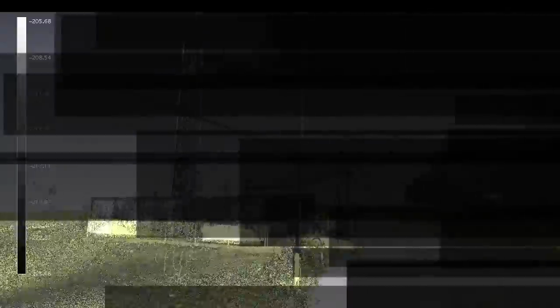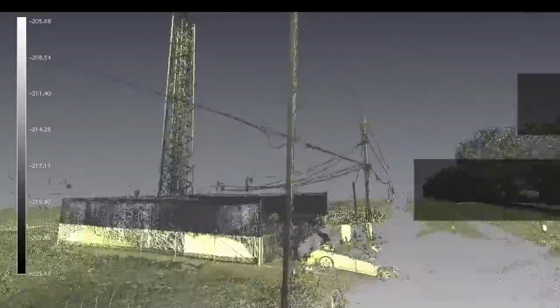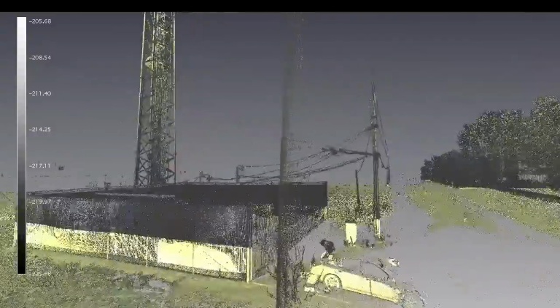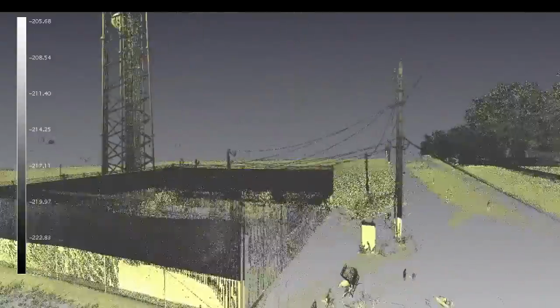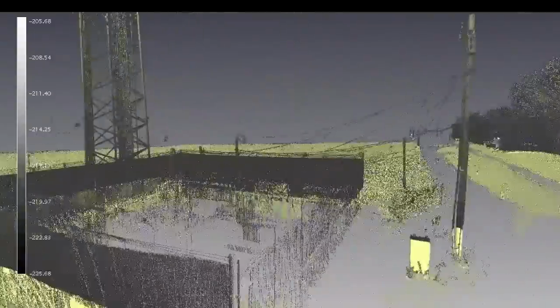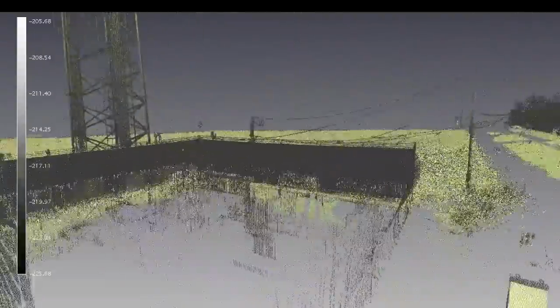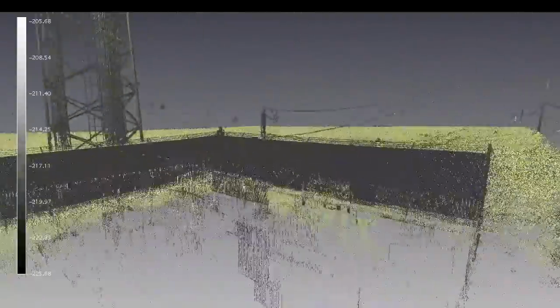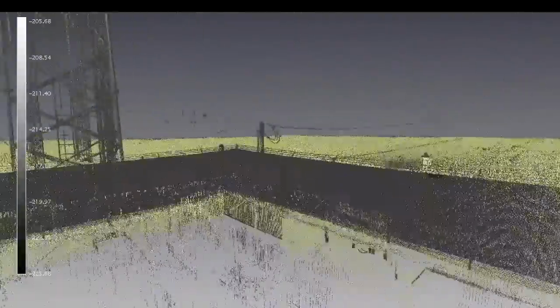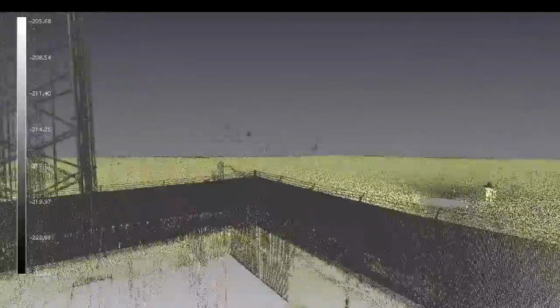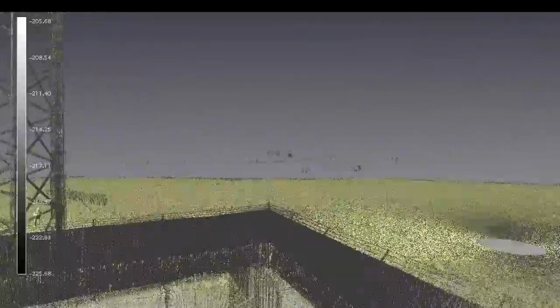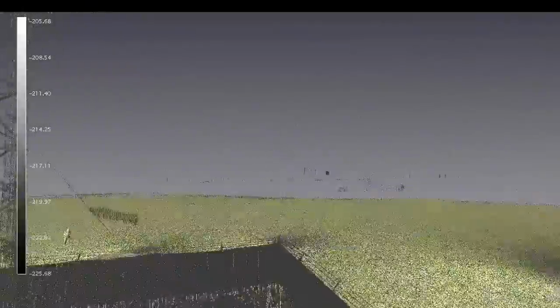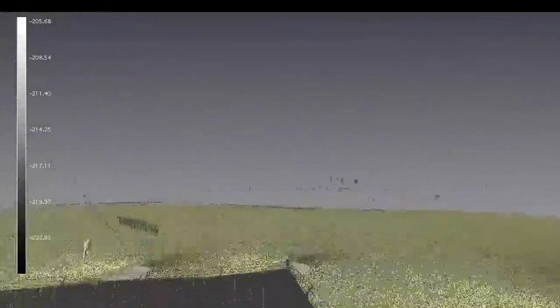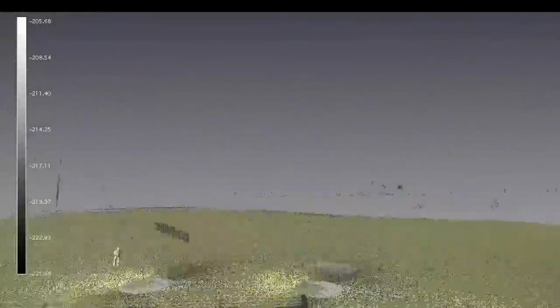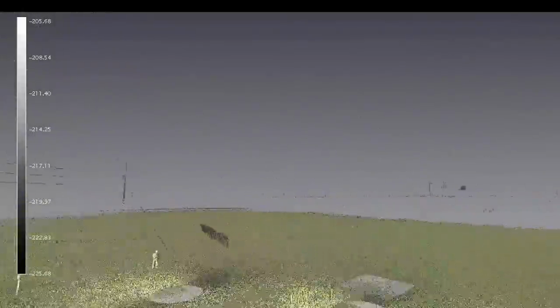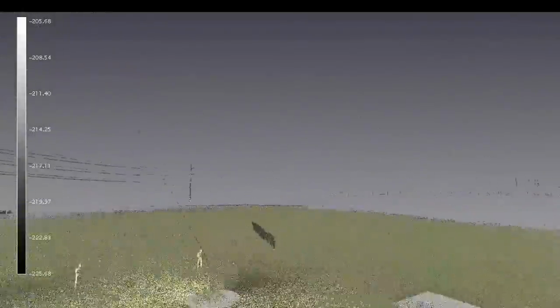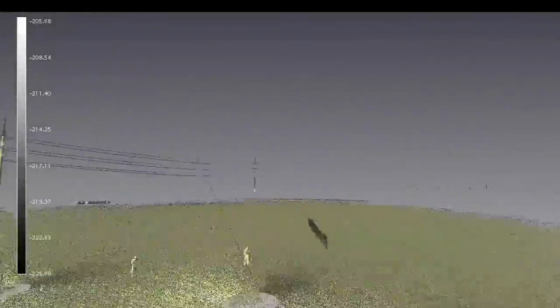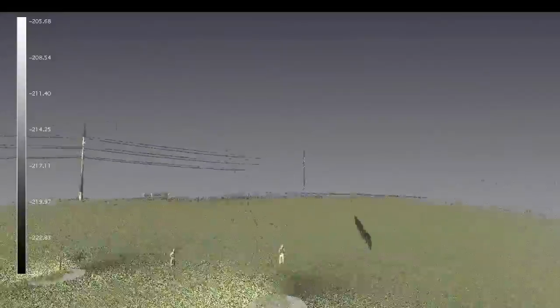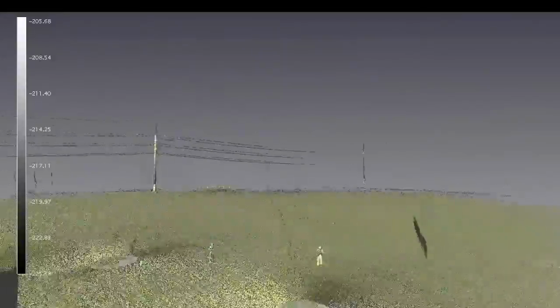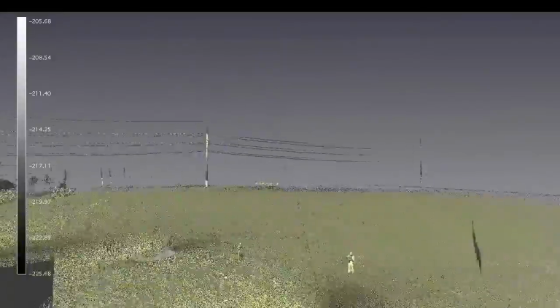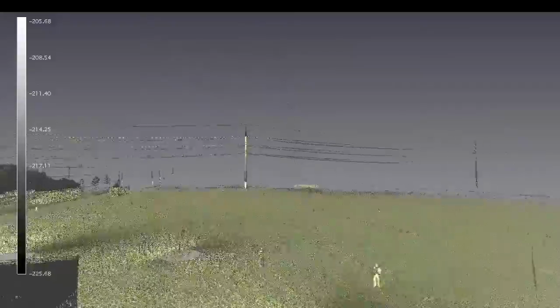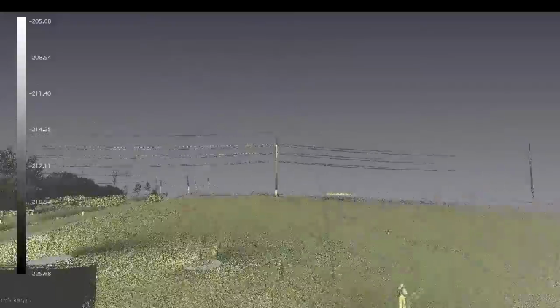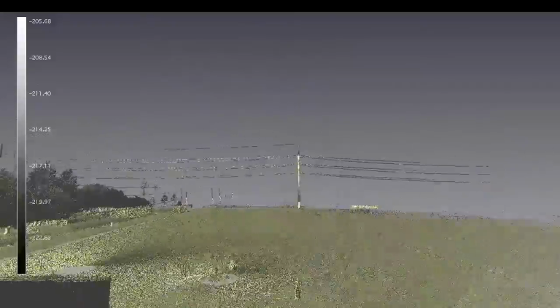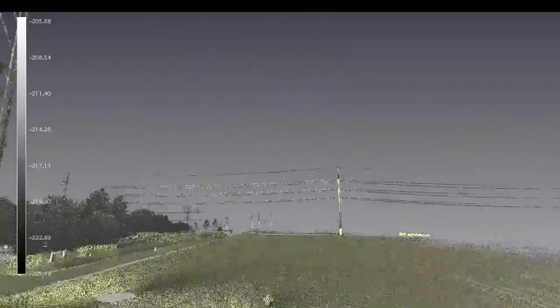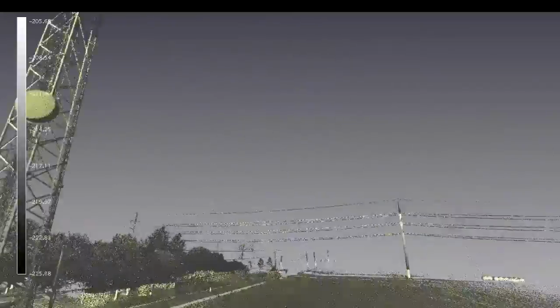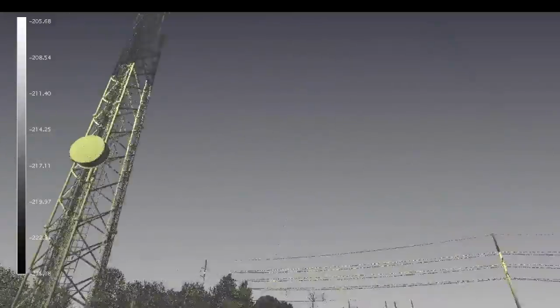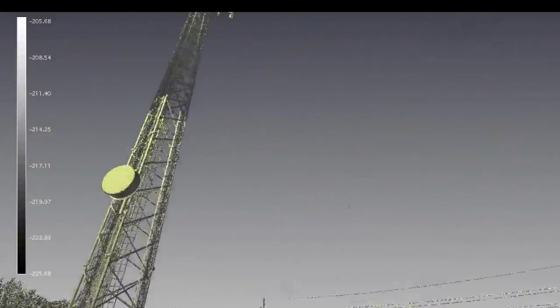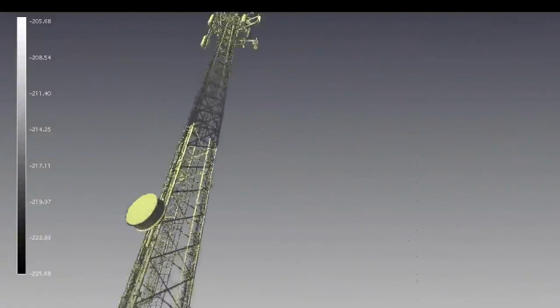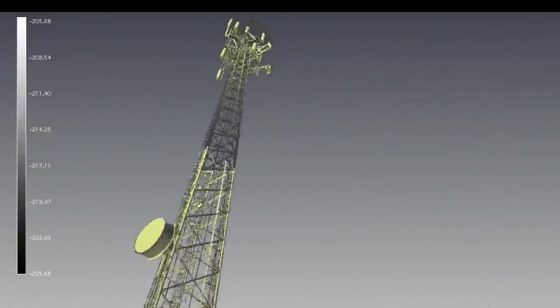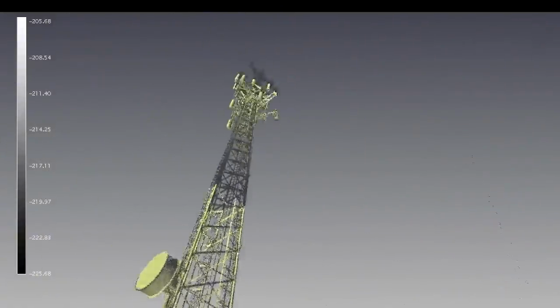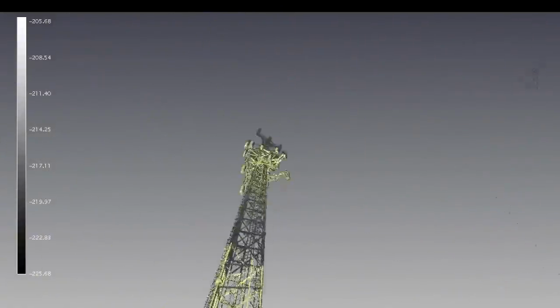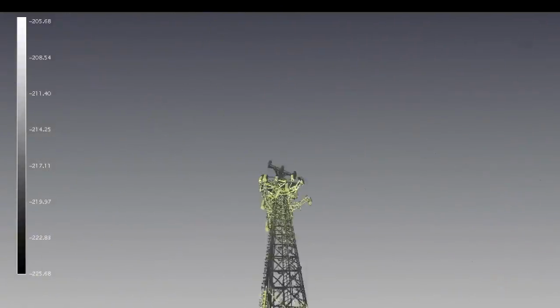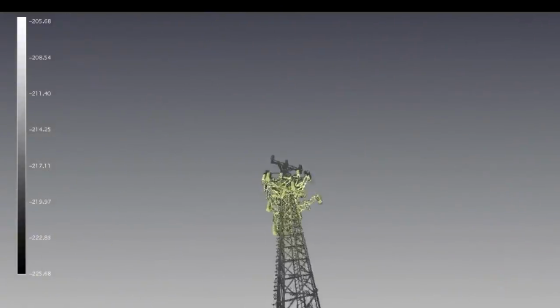We provide point data, CAD models, 2D drawings, as well as a topography model of the surrounding terrain.